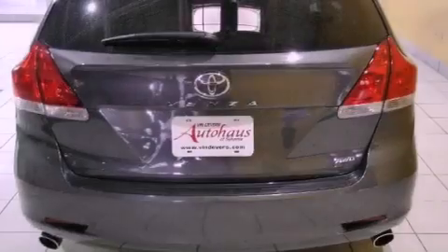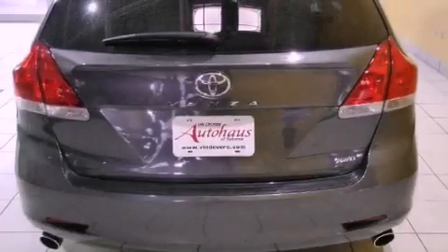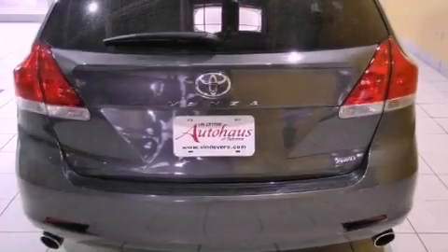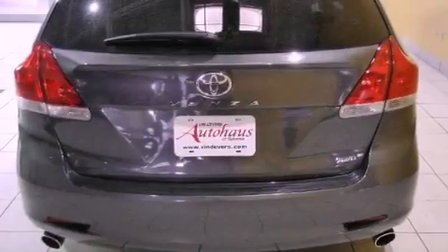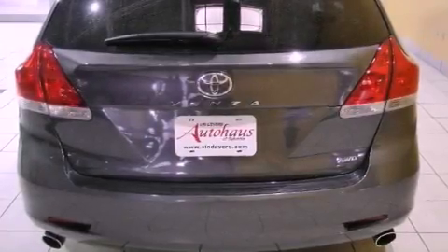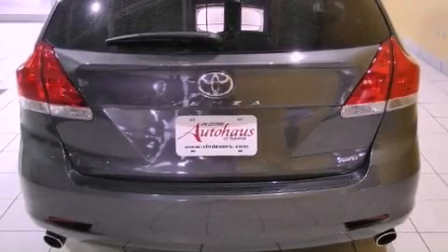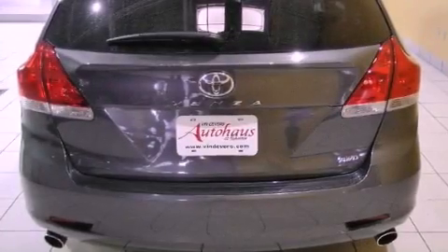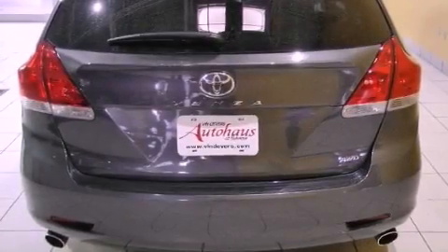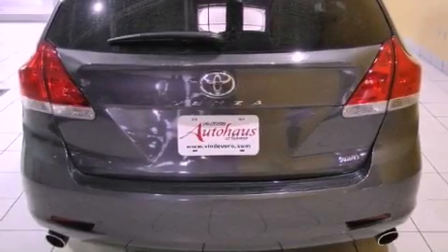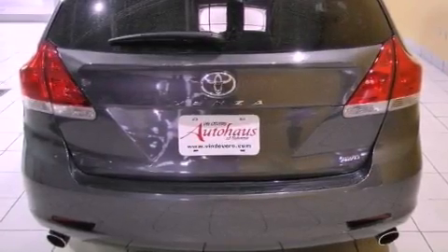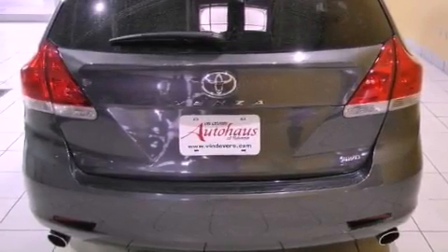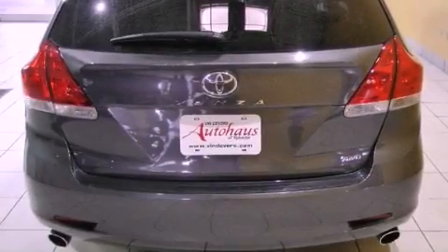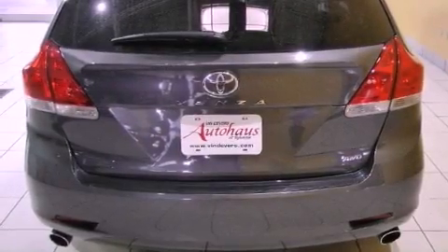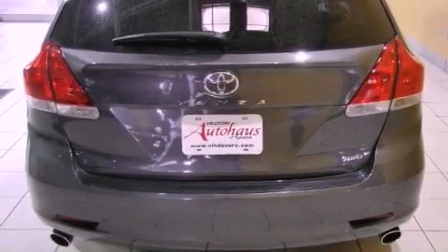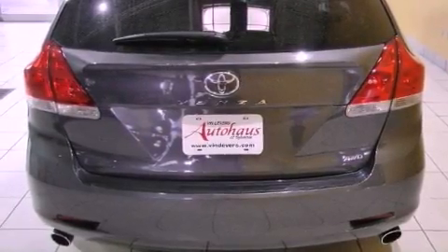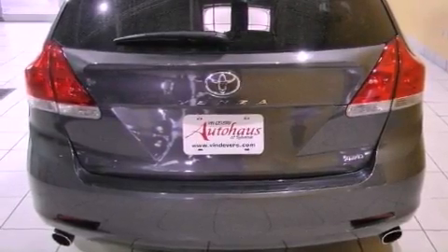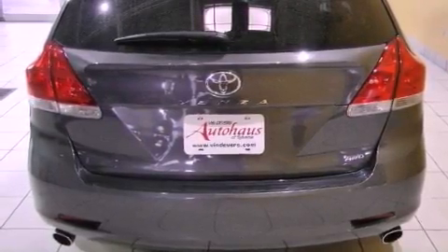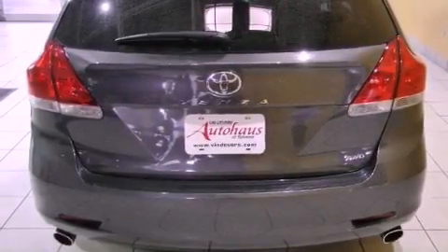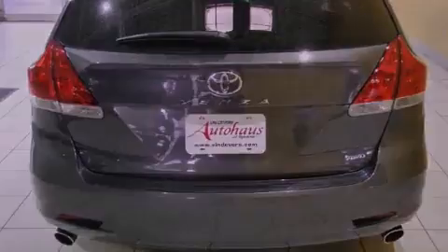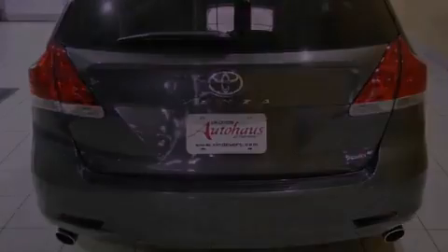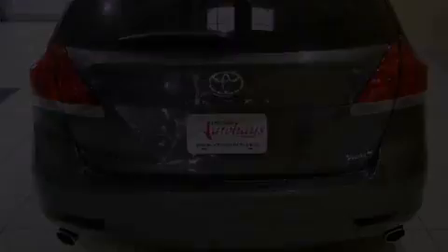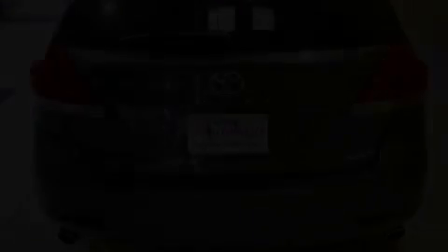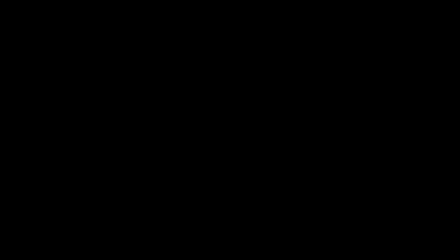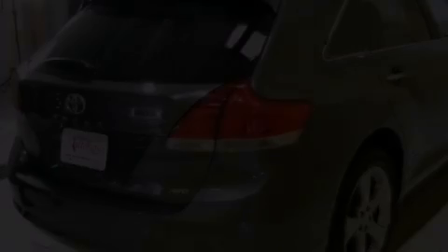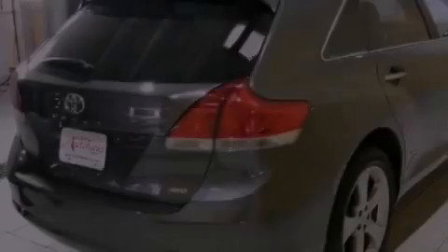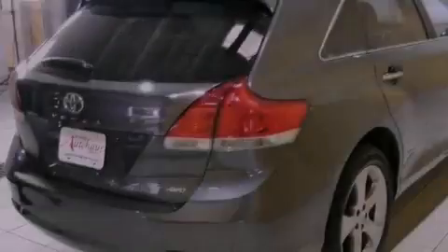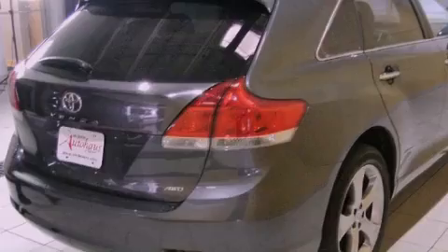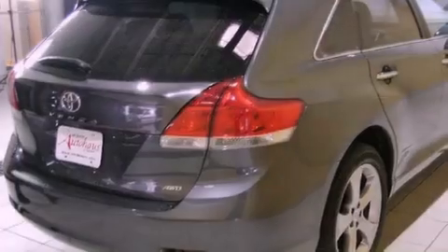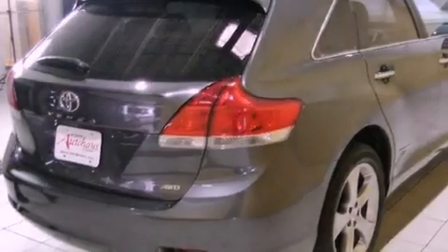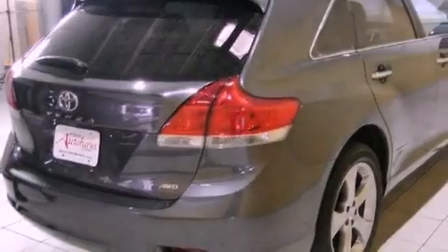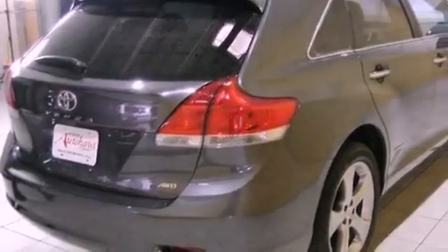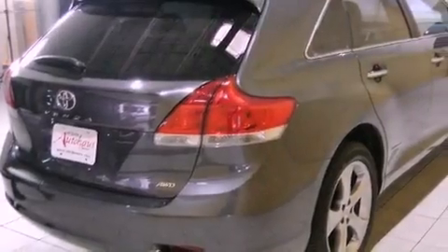Privacy glass, an anti-lock braking system, and air conditioning with automatic climate control.